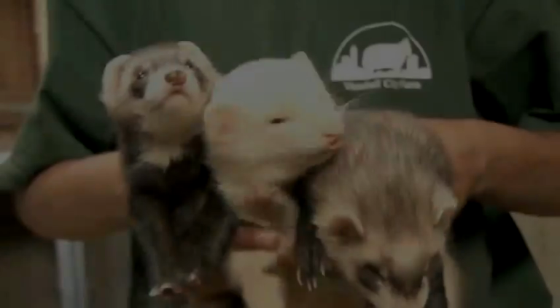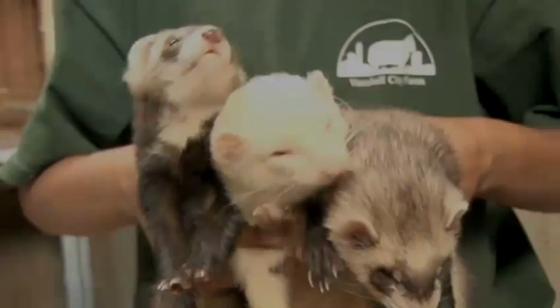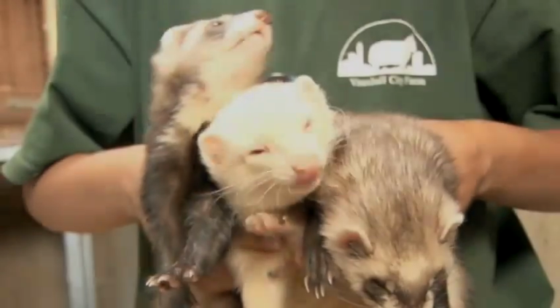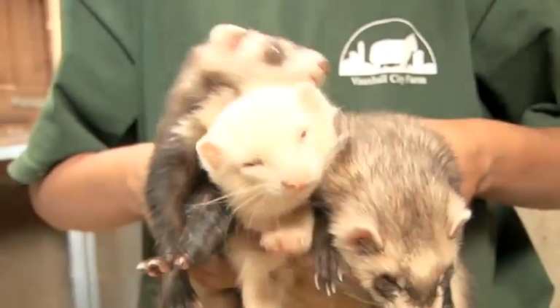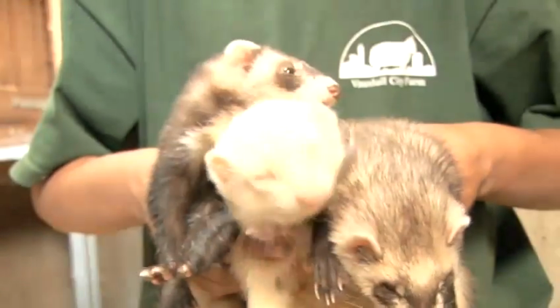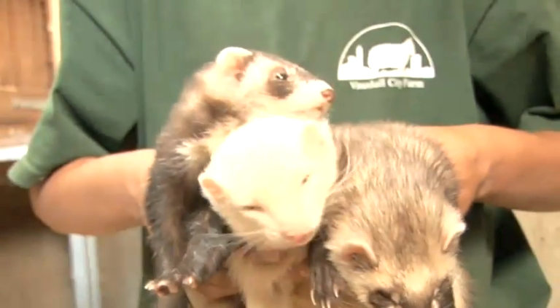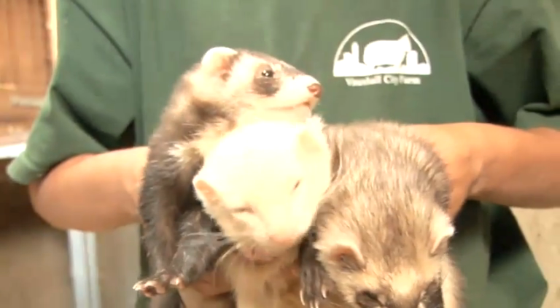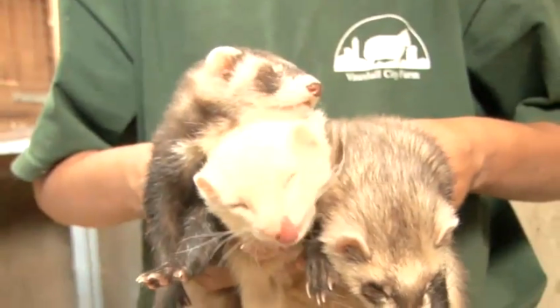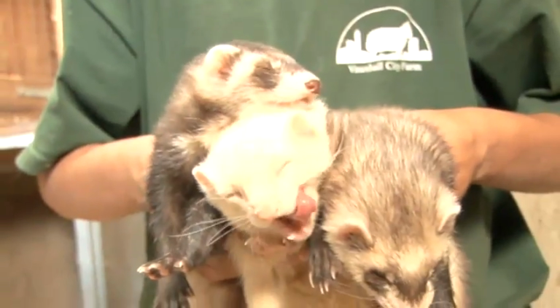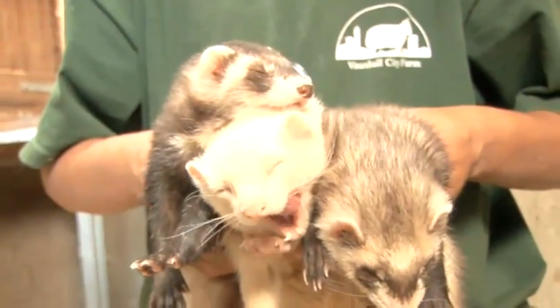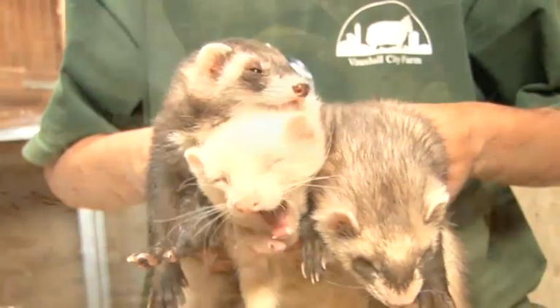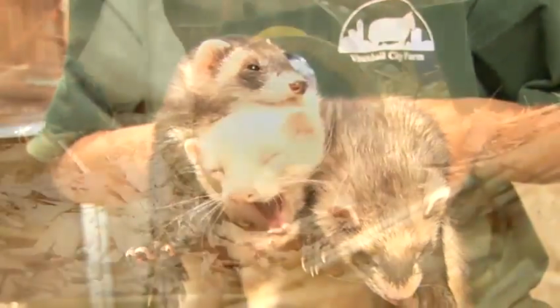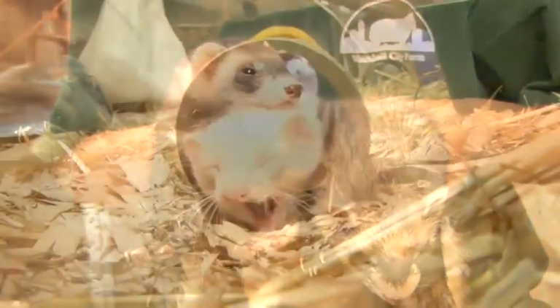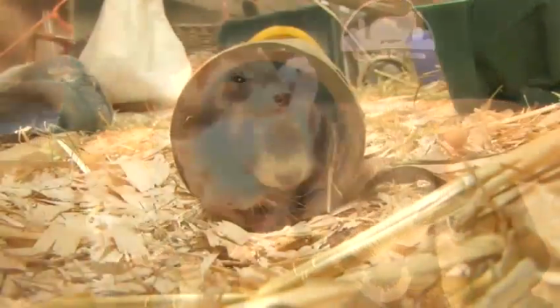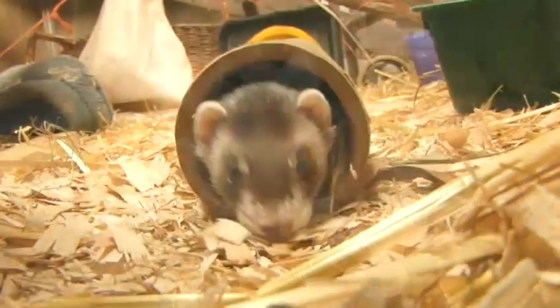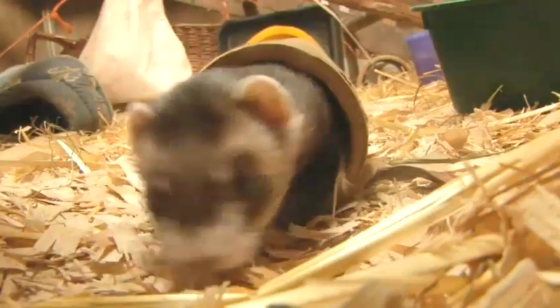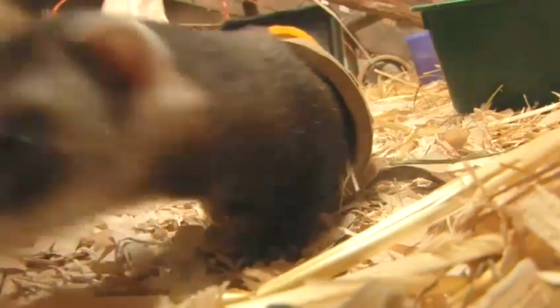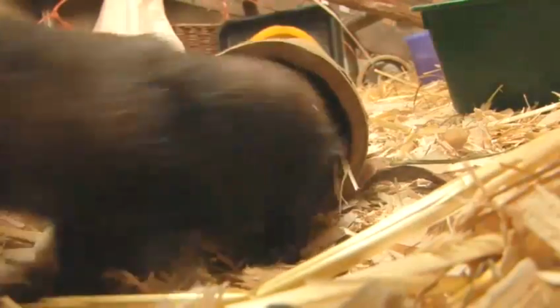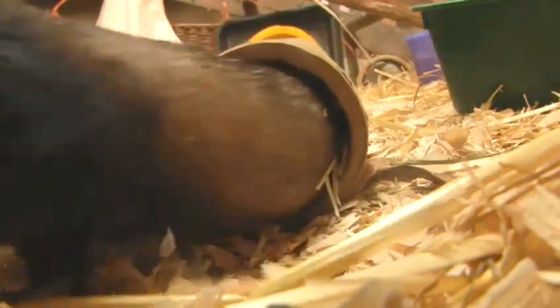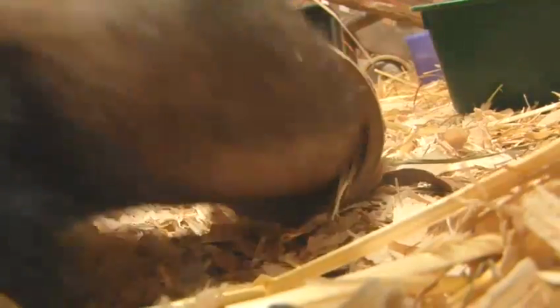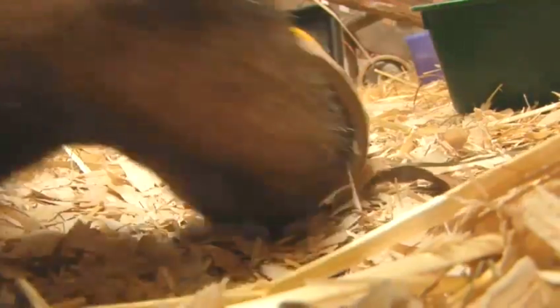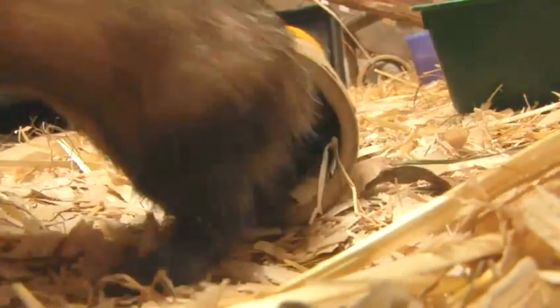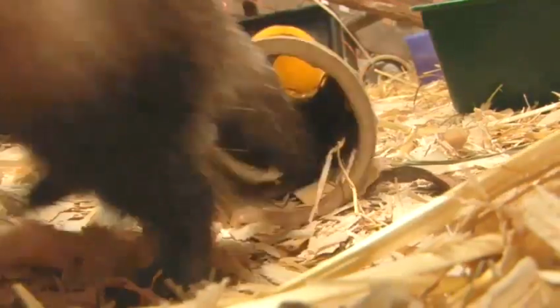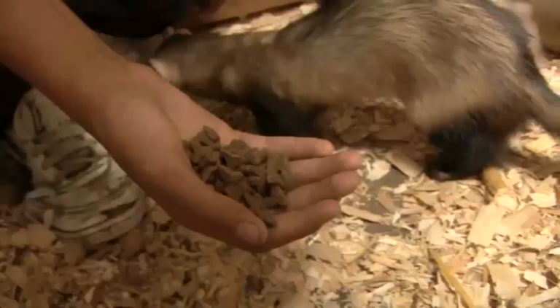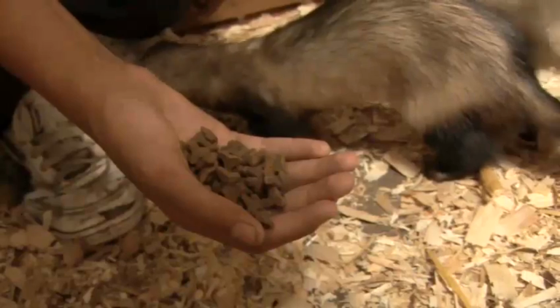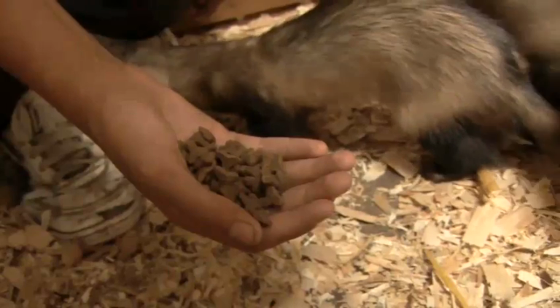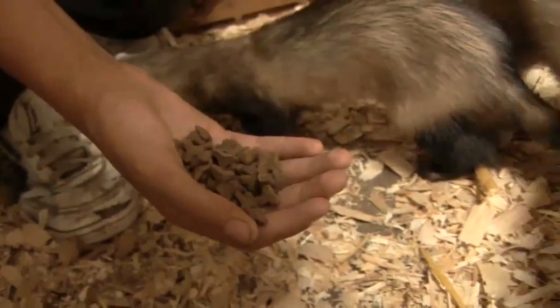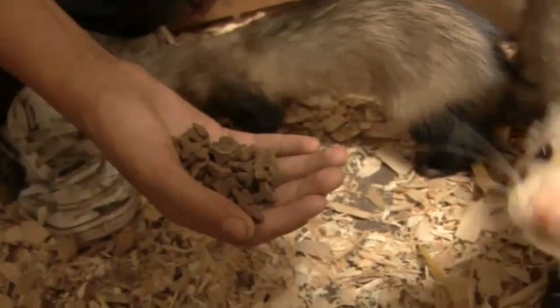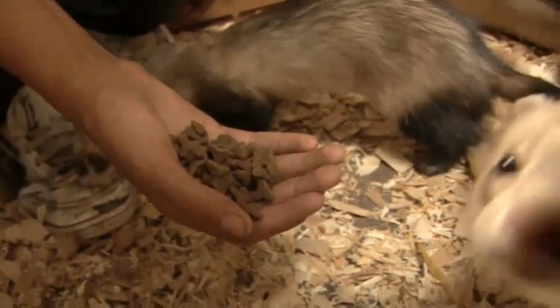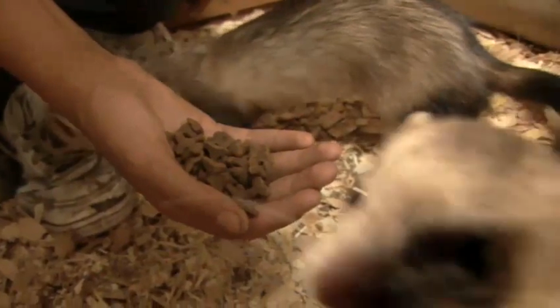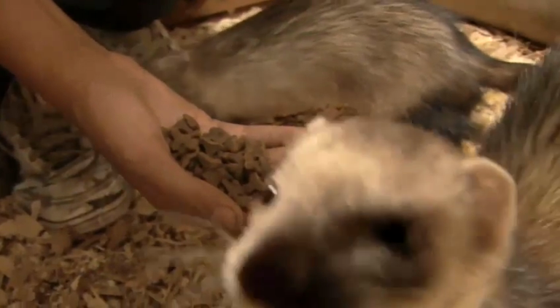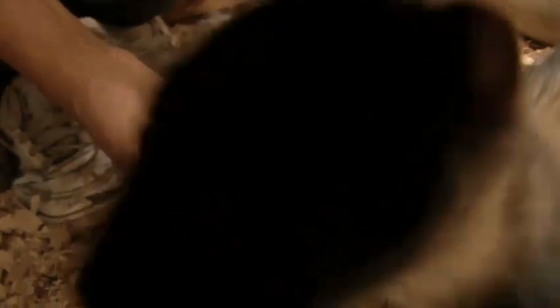Ferrets make interesting and entertaining pets. Make sure you take good care of them. Have fun with your ferret.